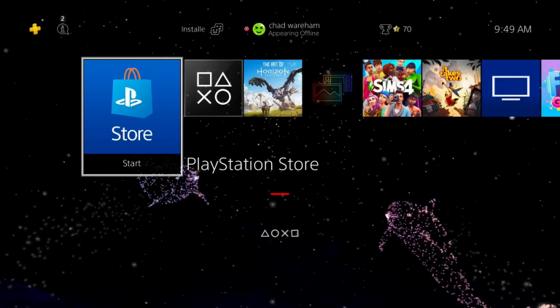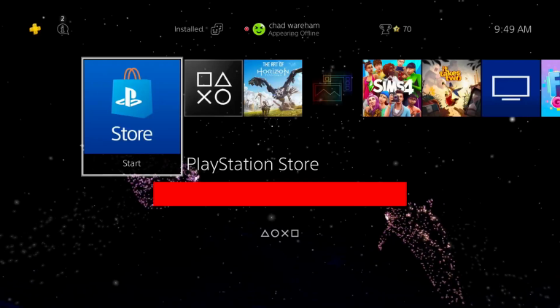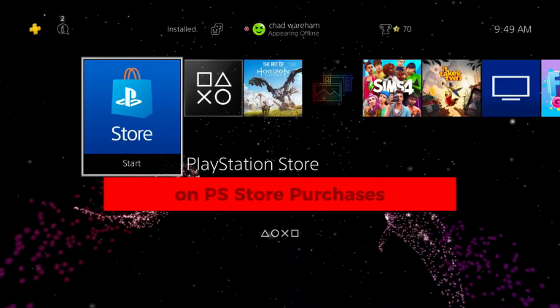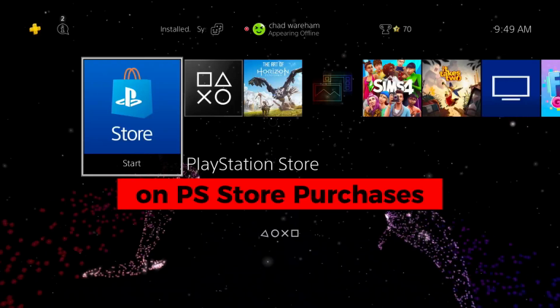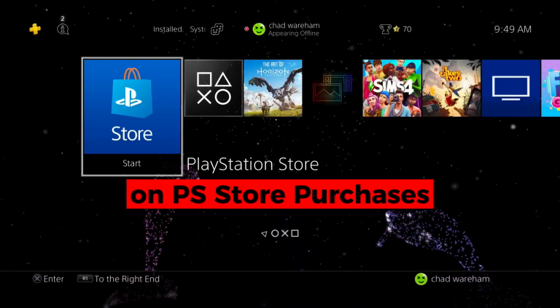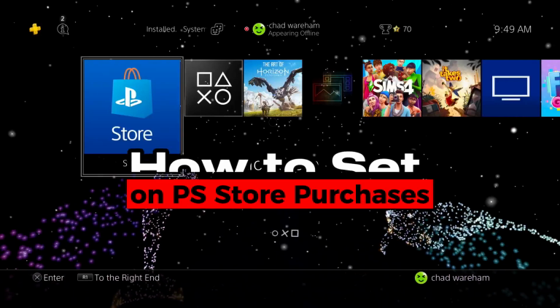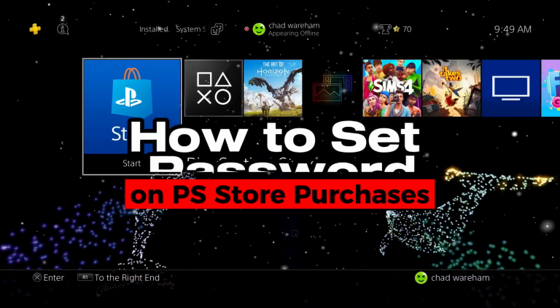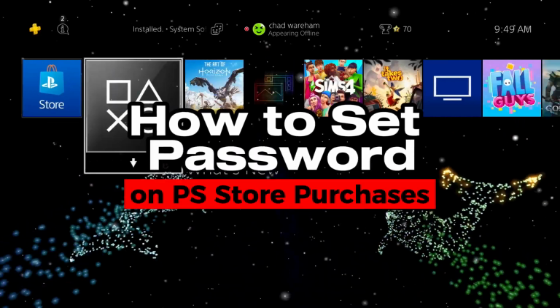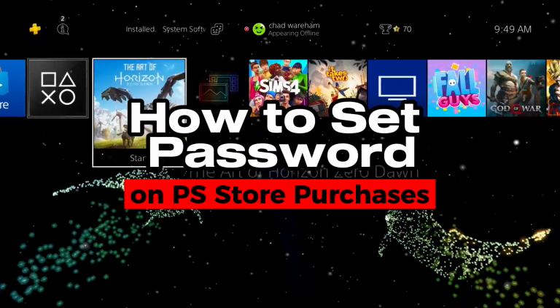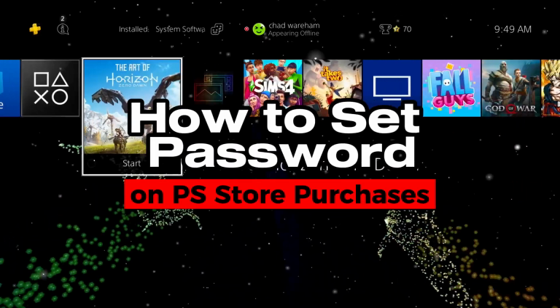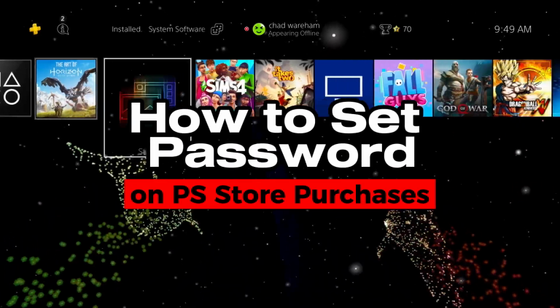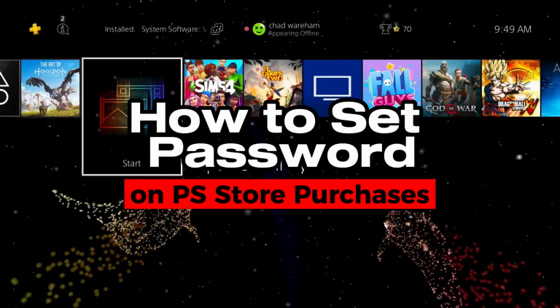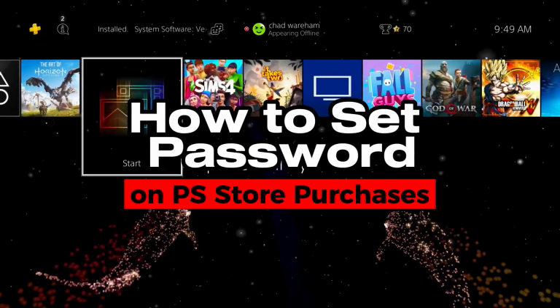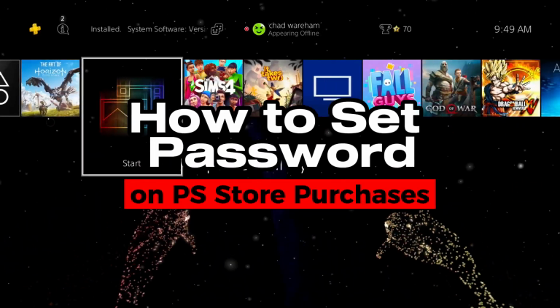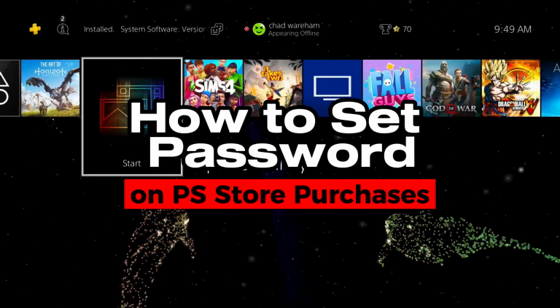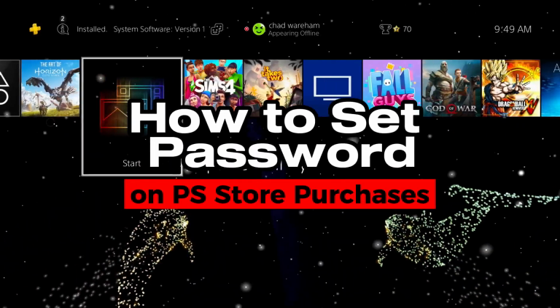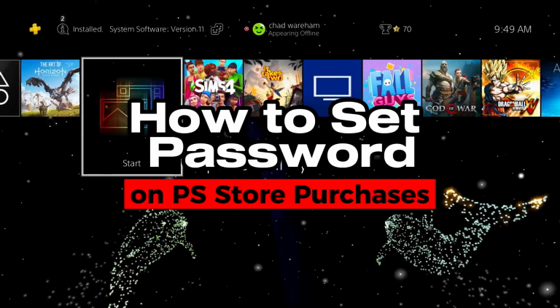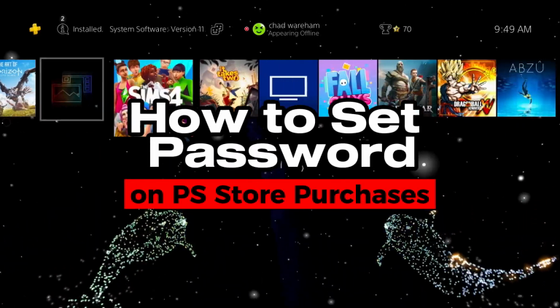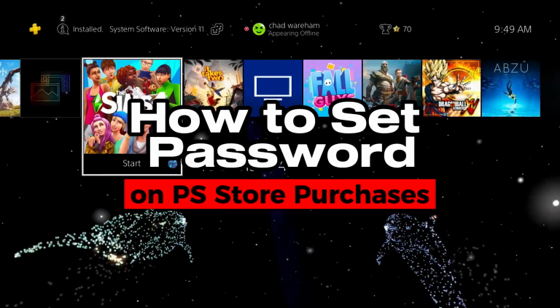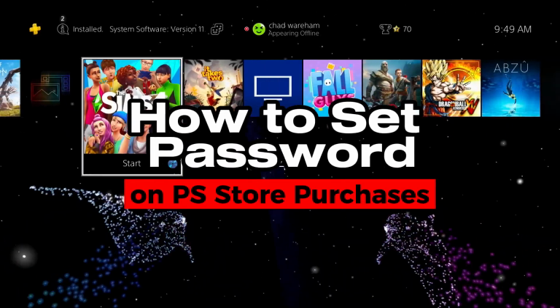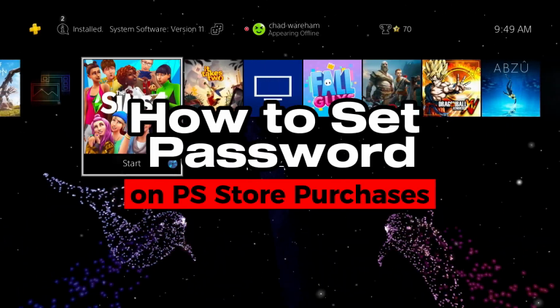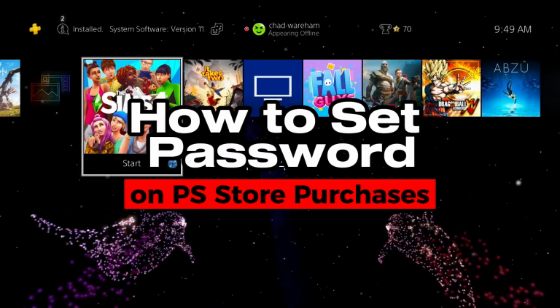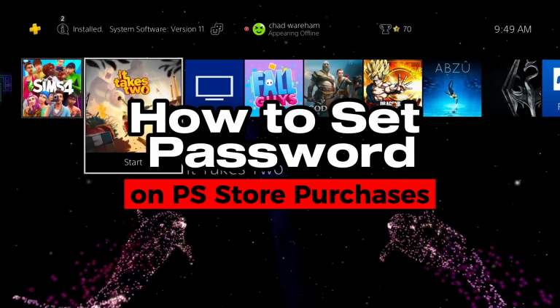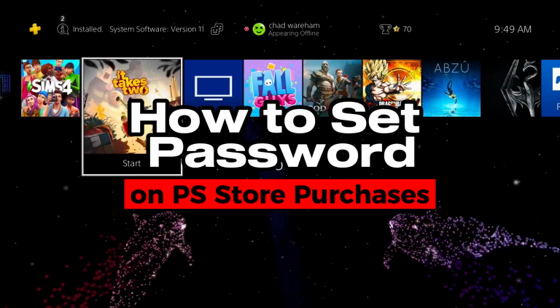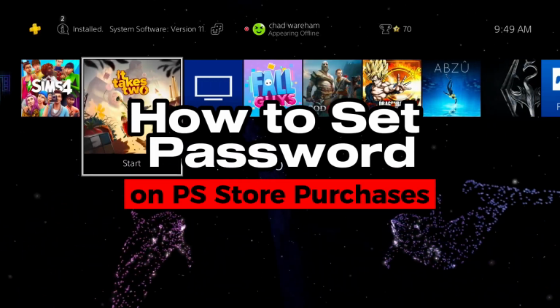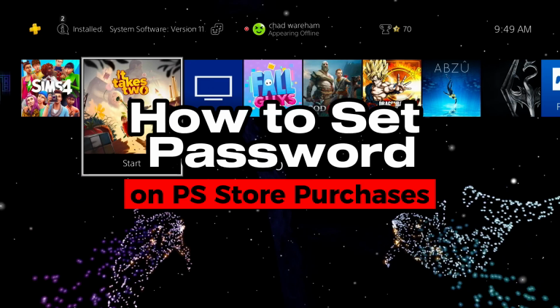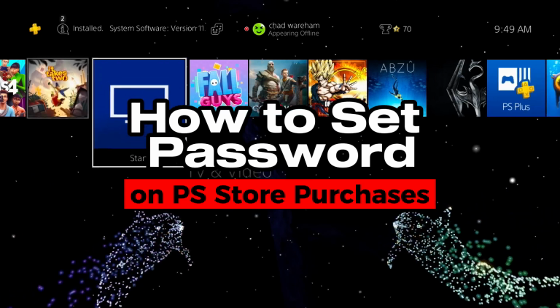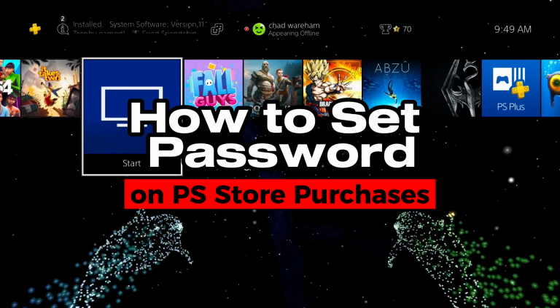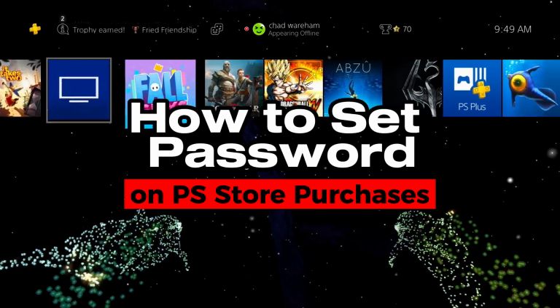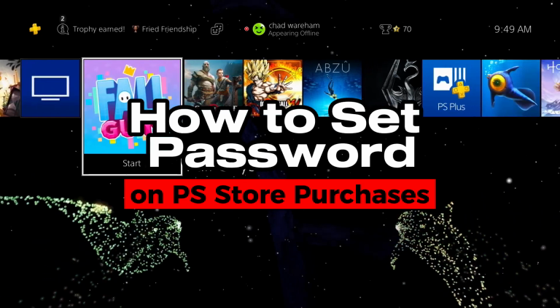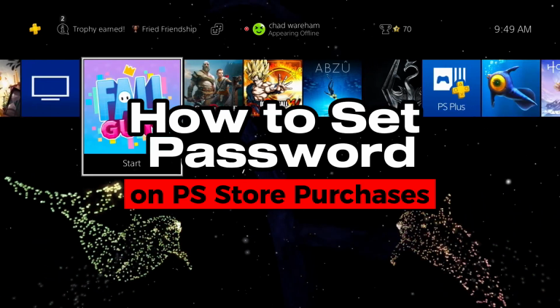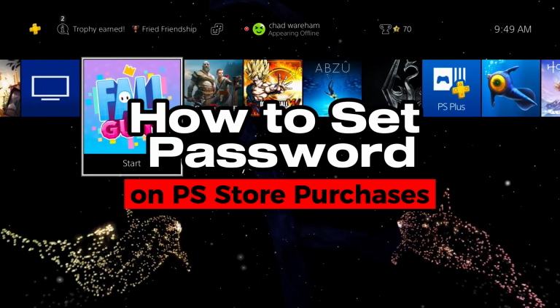In this video, I'm going to show you how to set a password on your PS4 for purchases in the PlayStation Store.